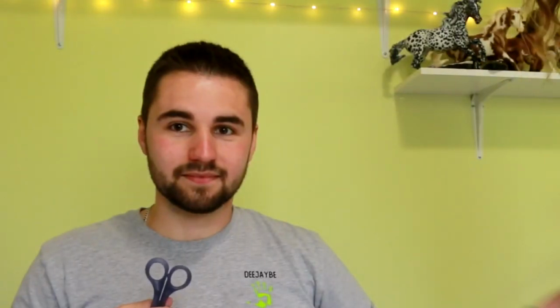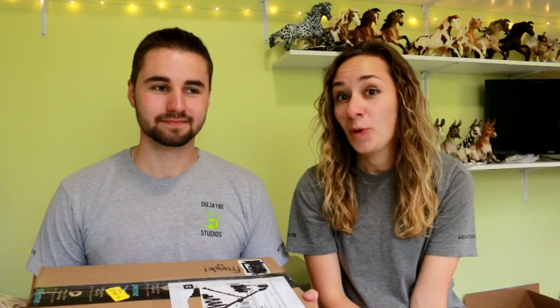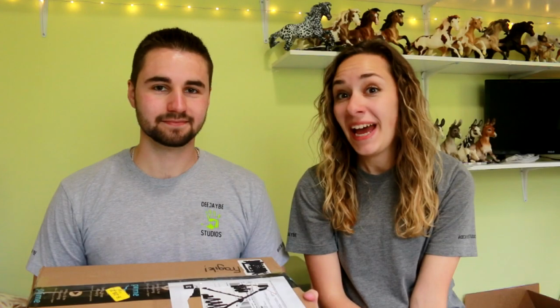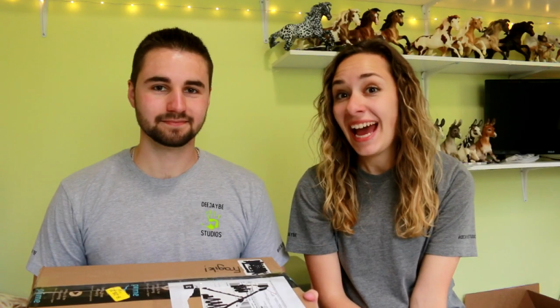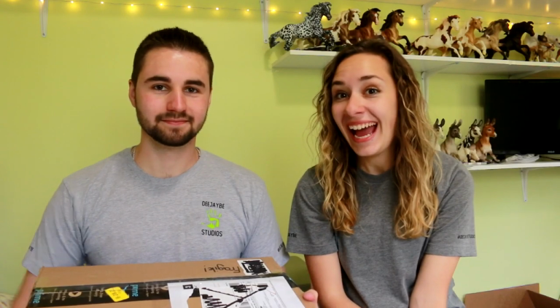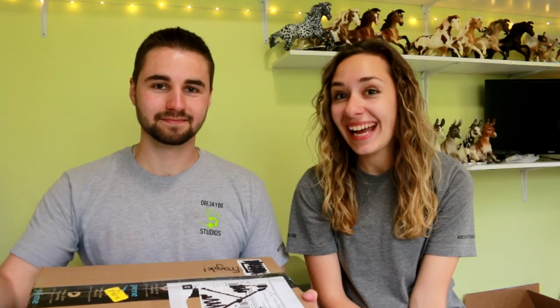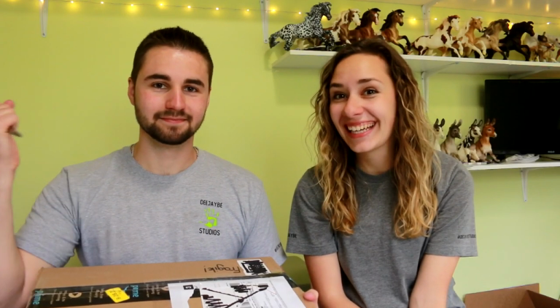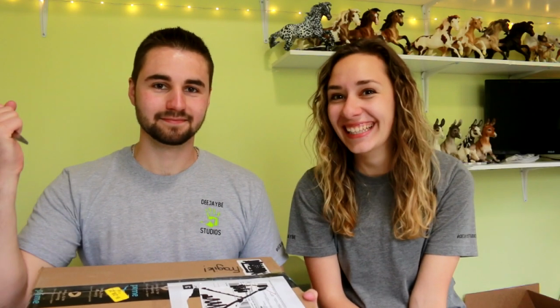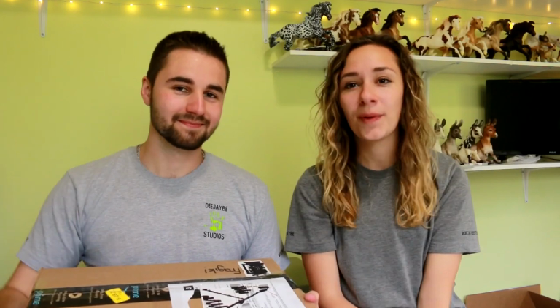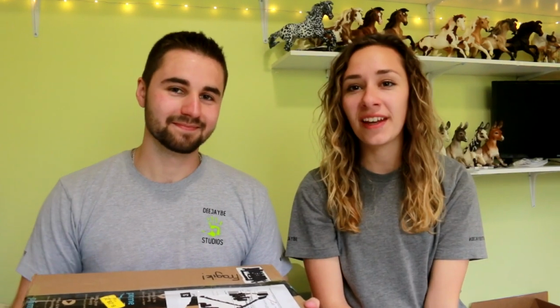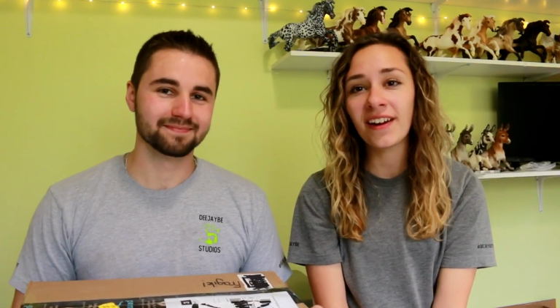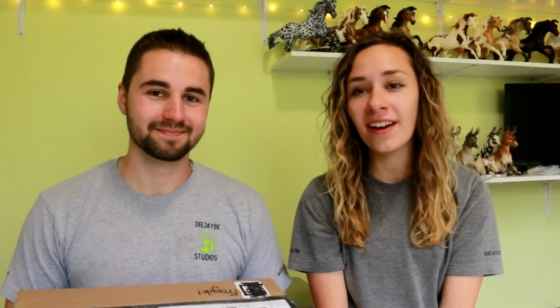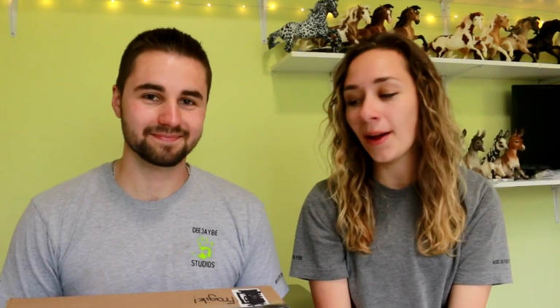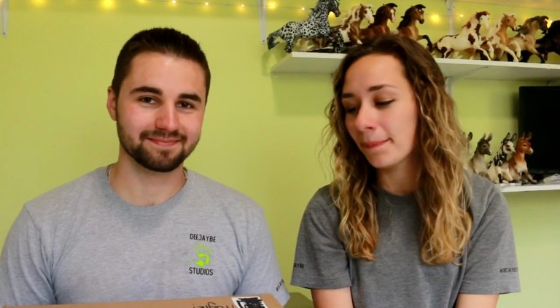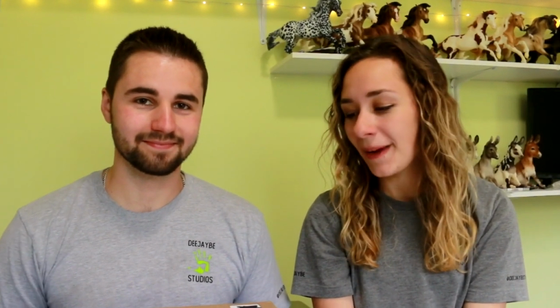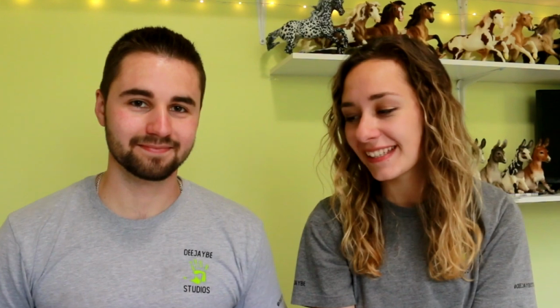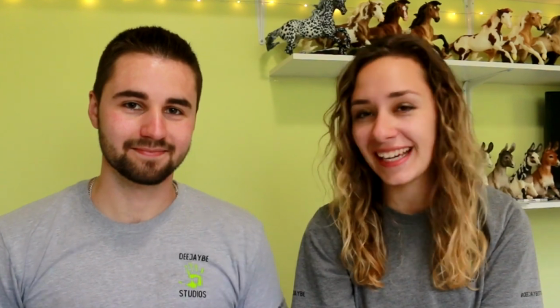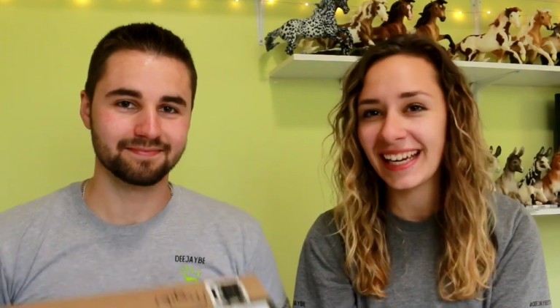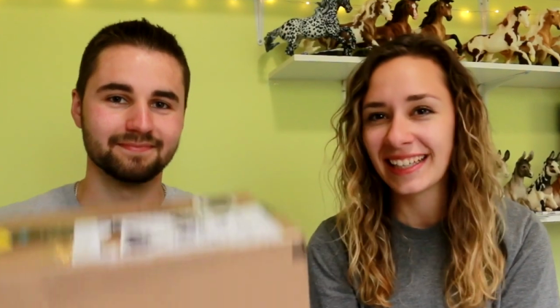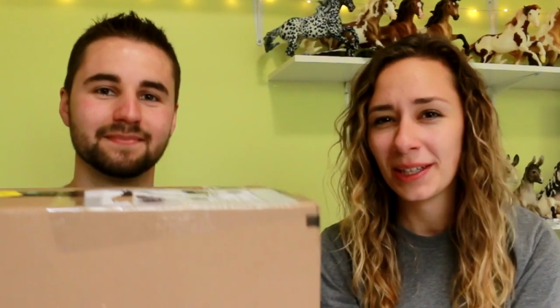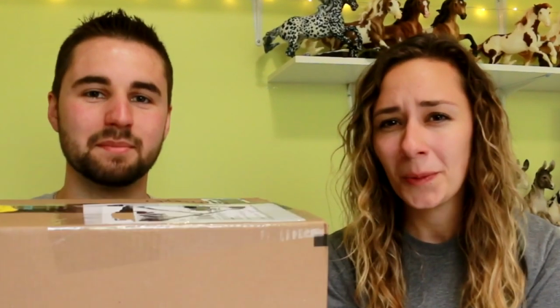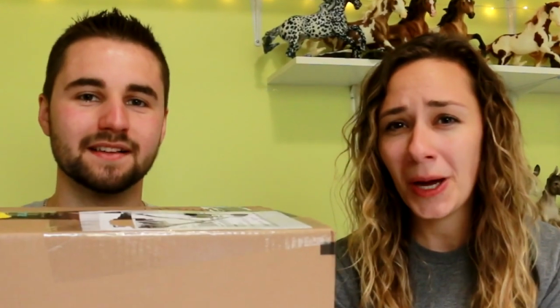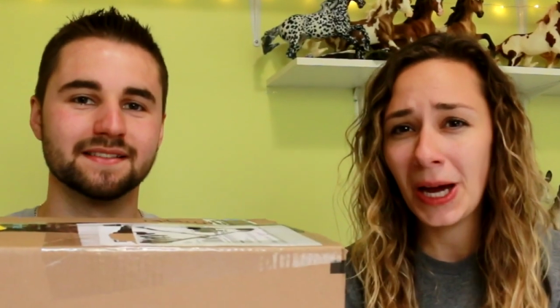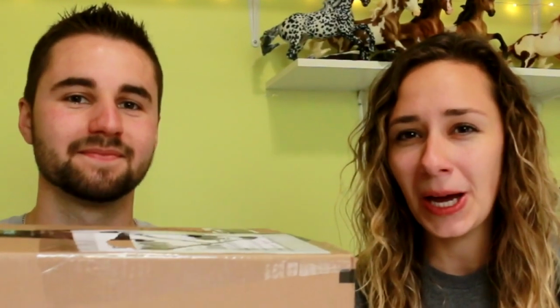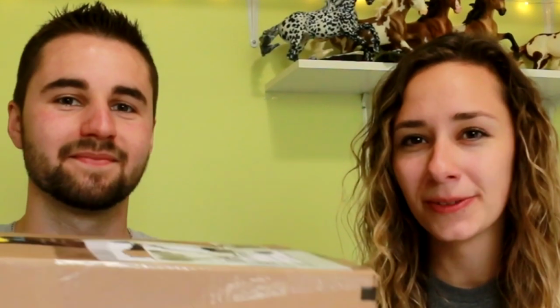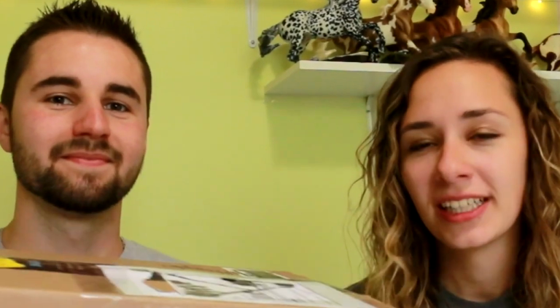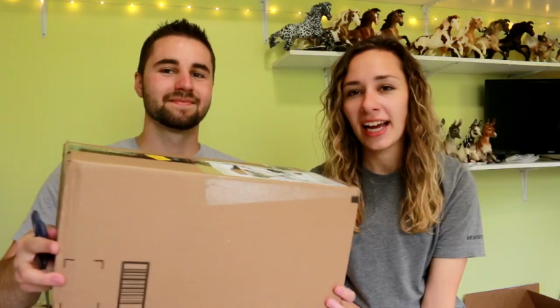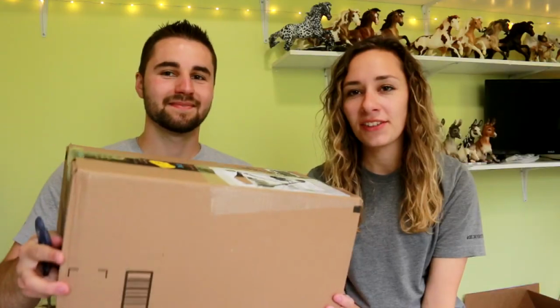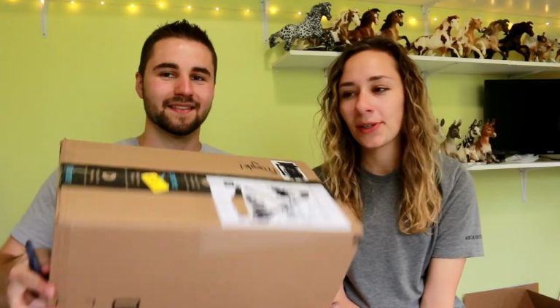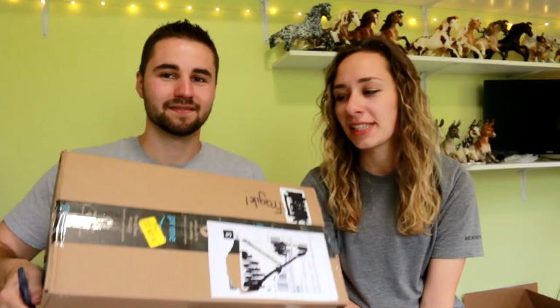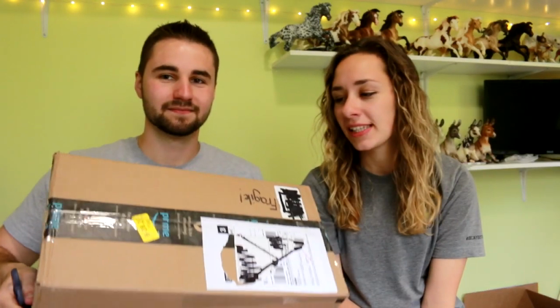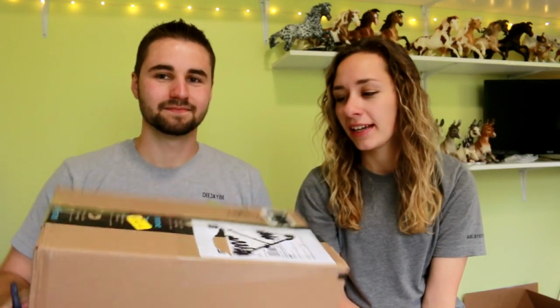We're back with another unboxing! It's a box! I haven't told him what's inside.